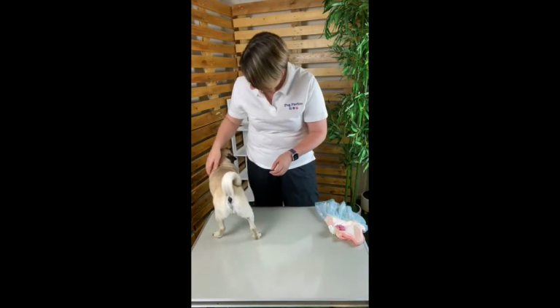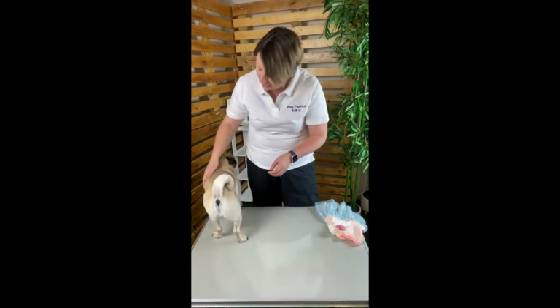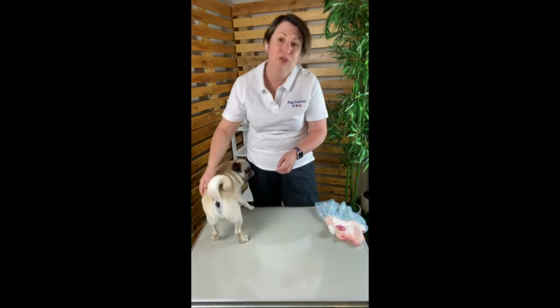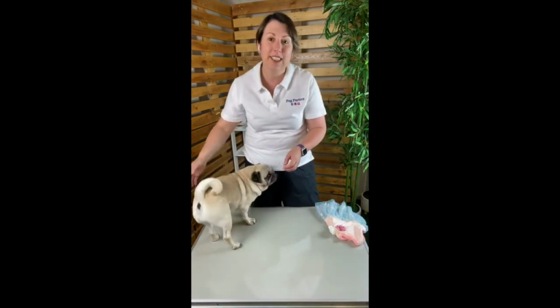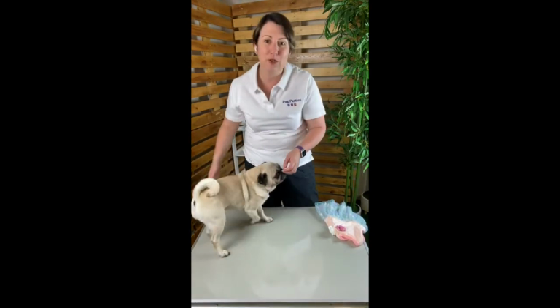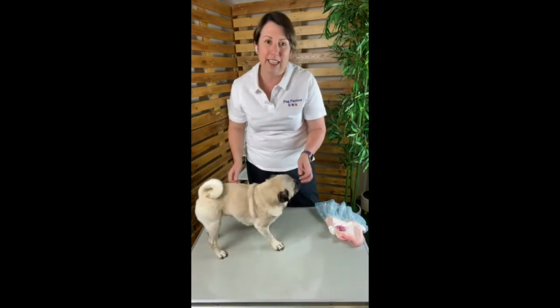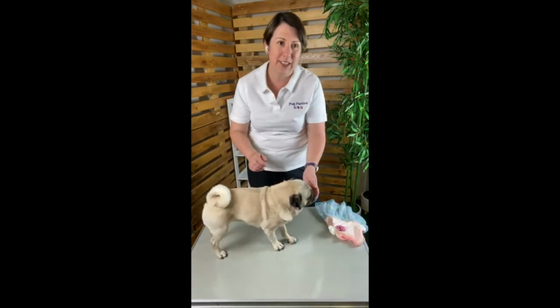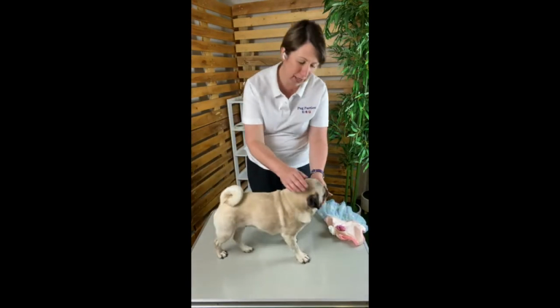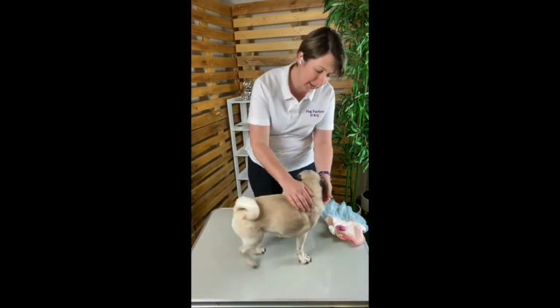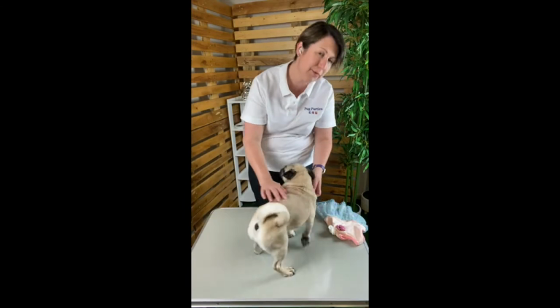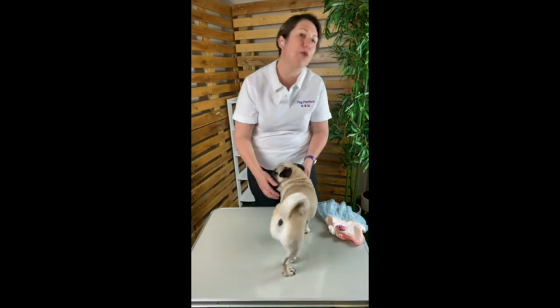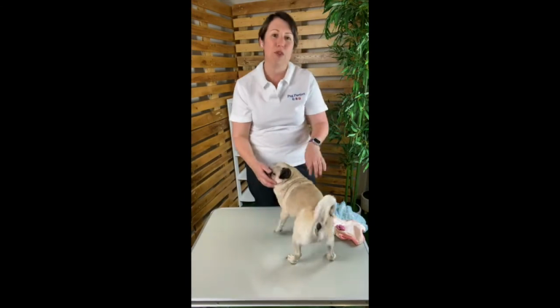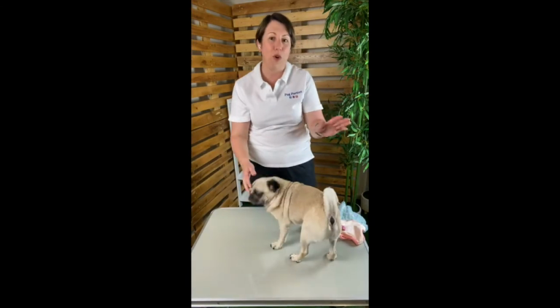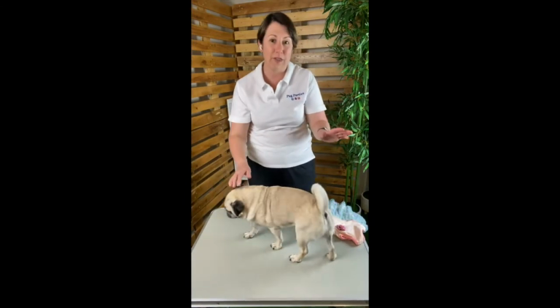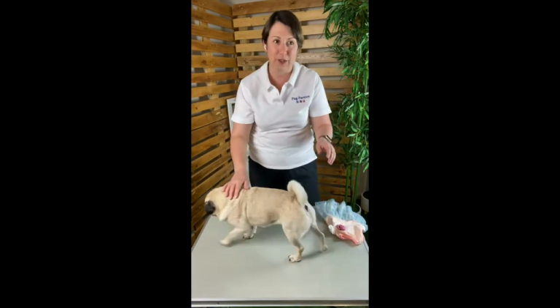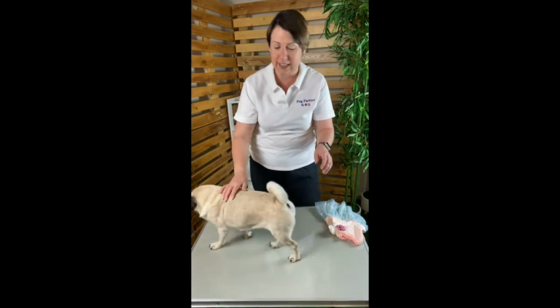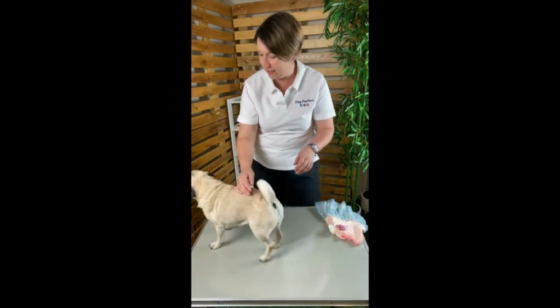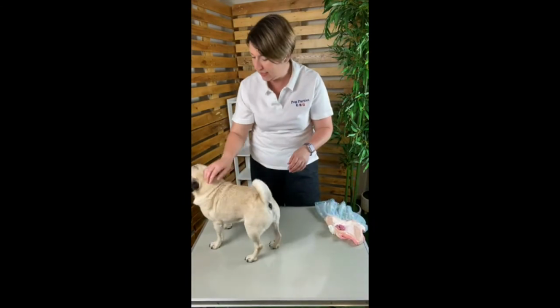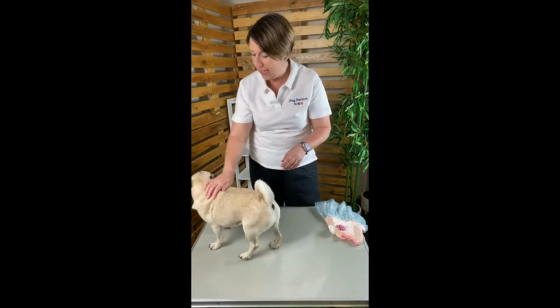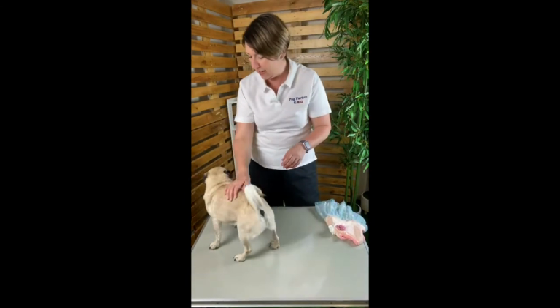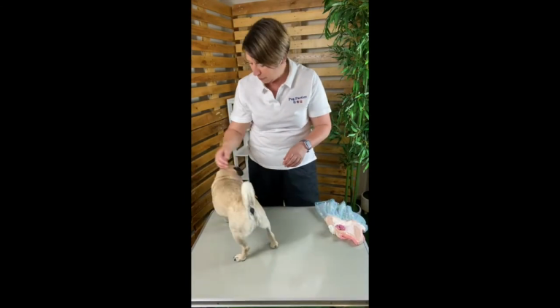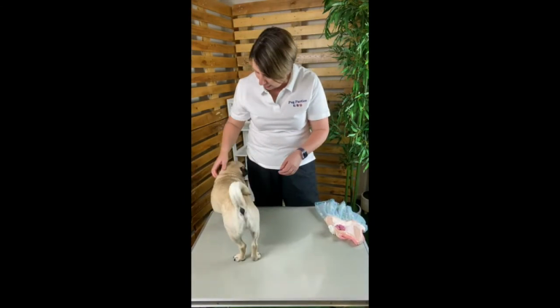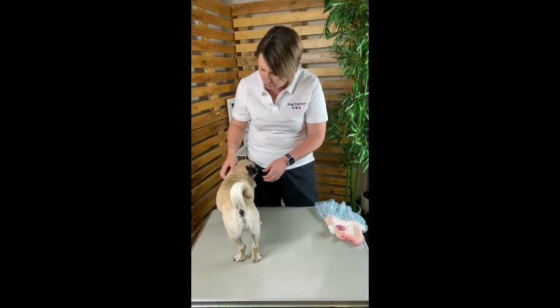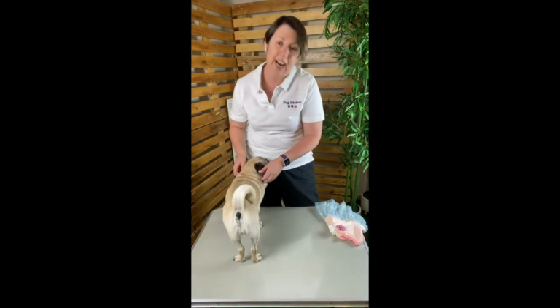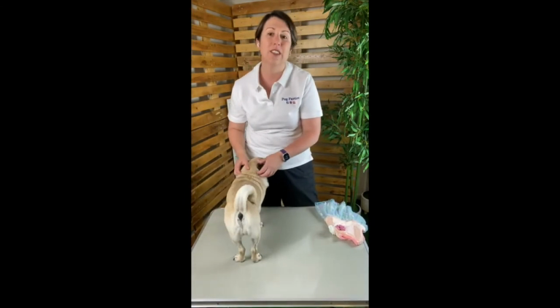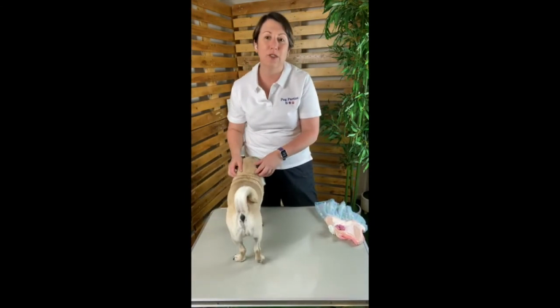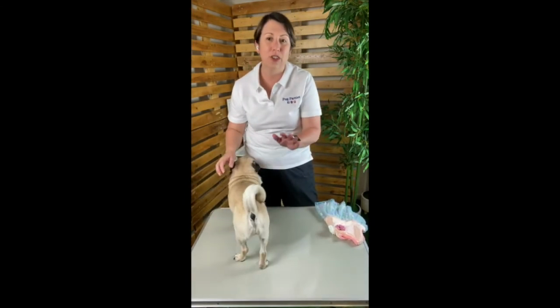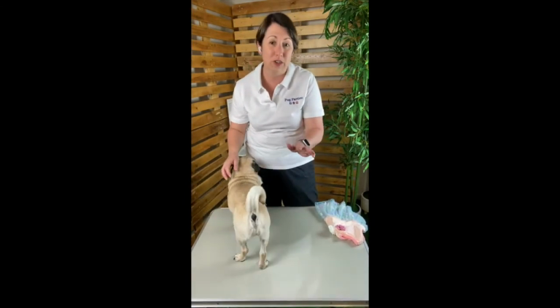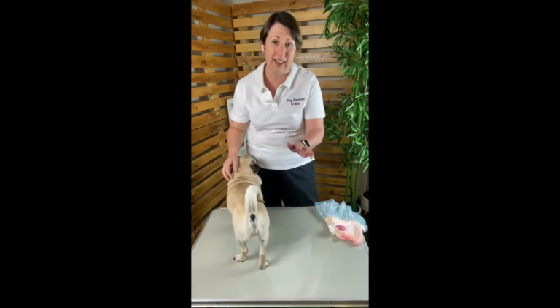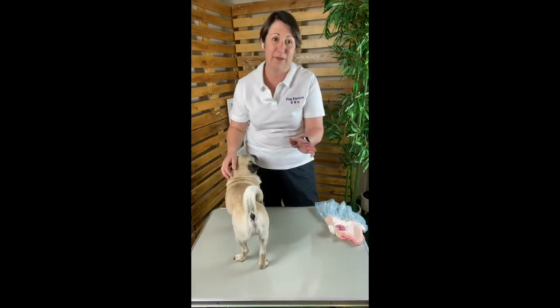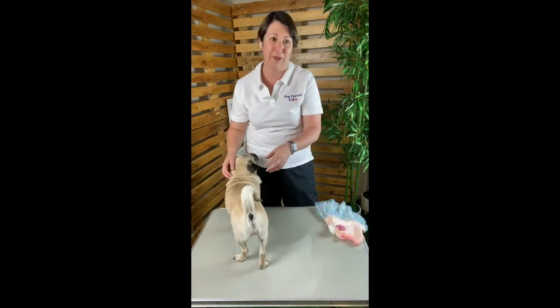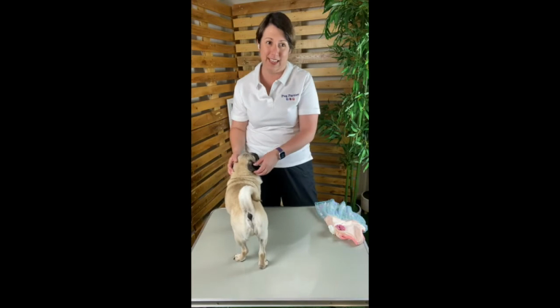A dress is great because it can be worn to all events or activities, and it can be worn under a harness or as a cute little outfit with a necklace.